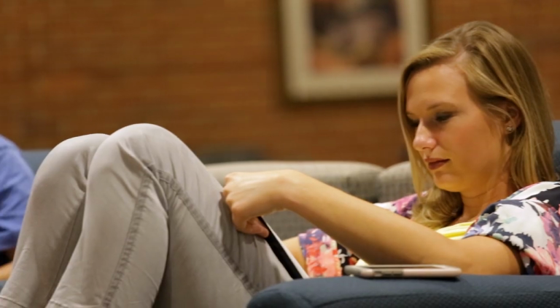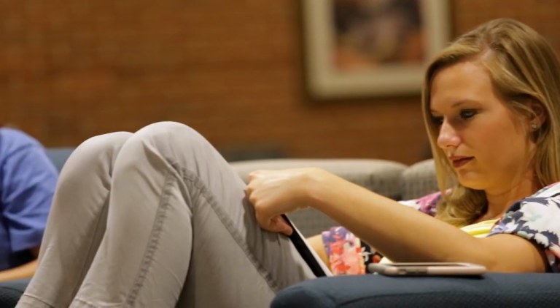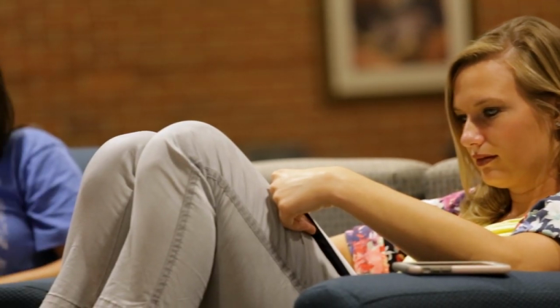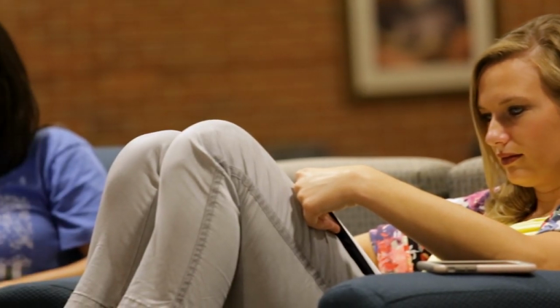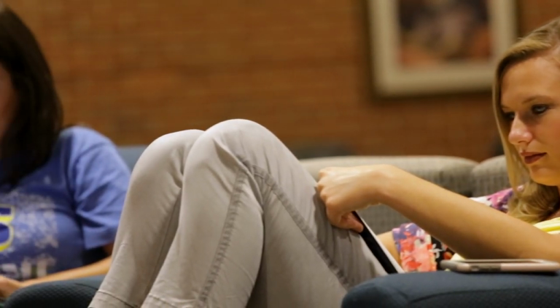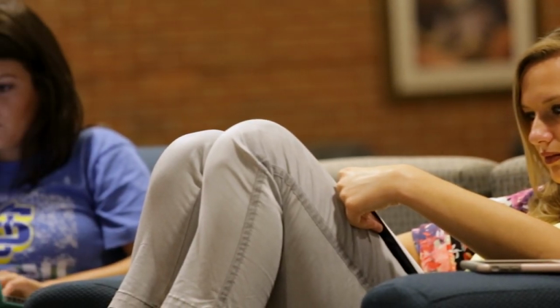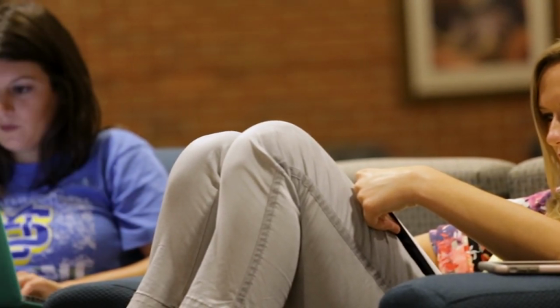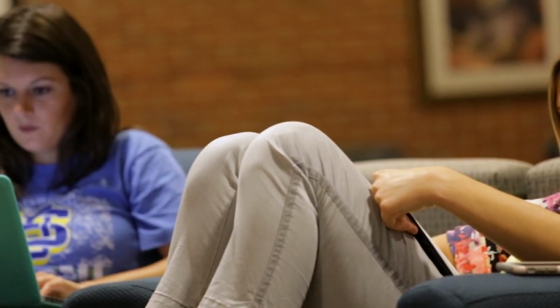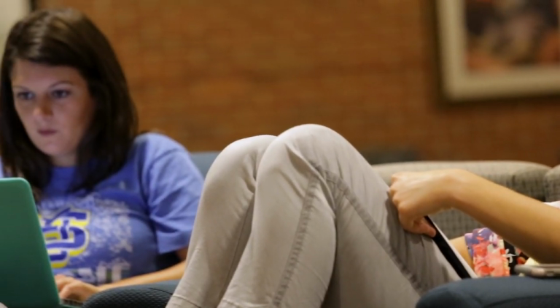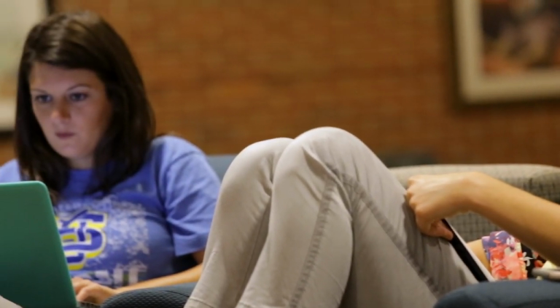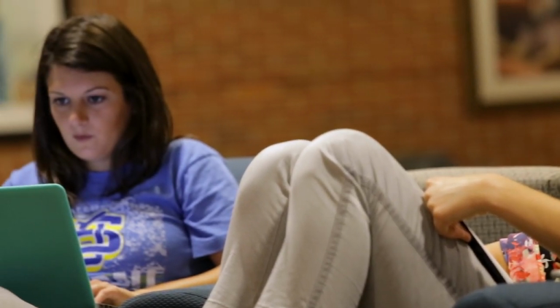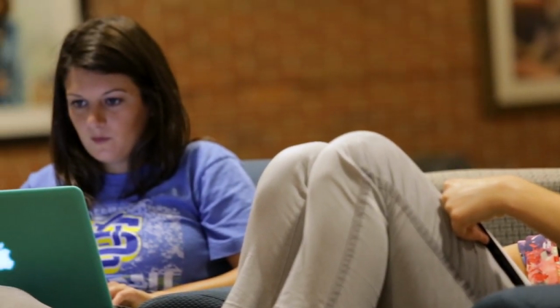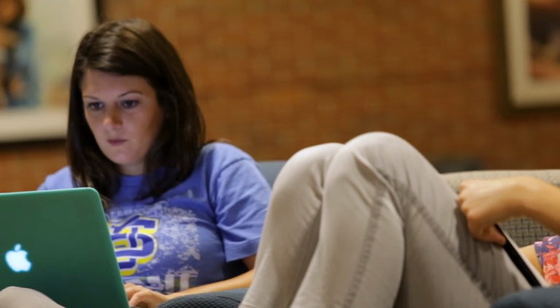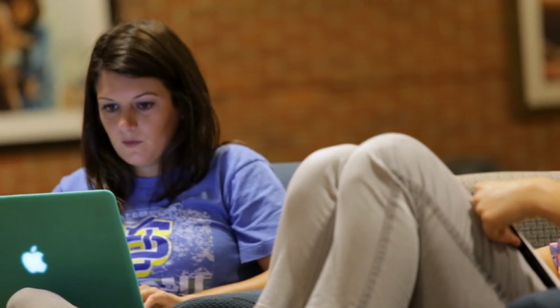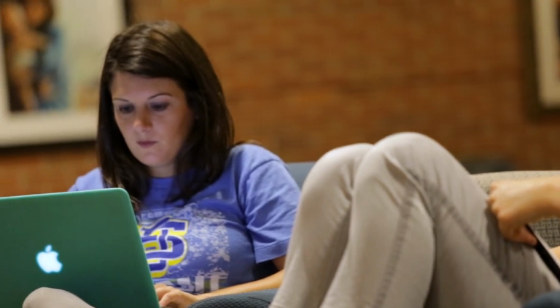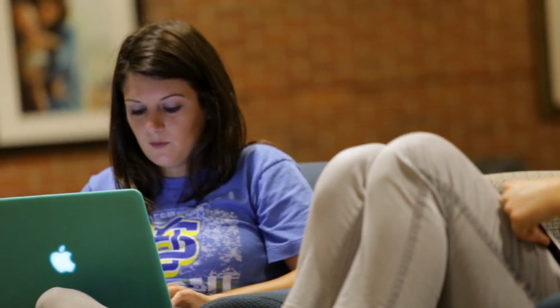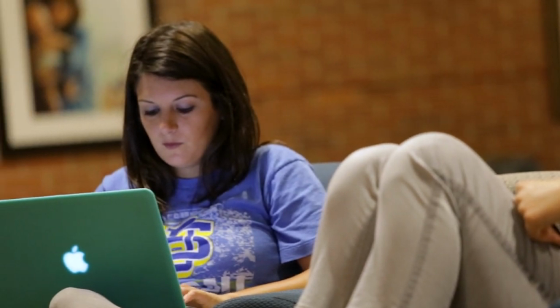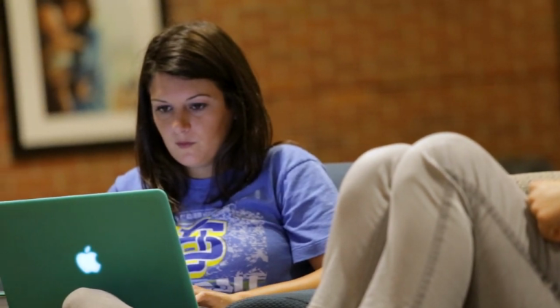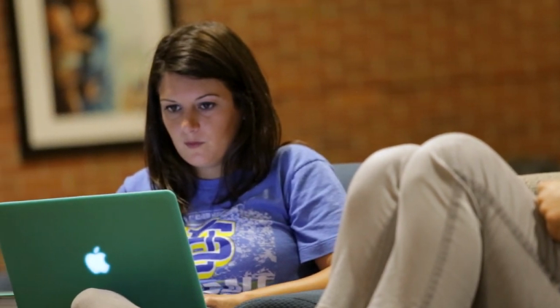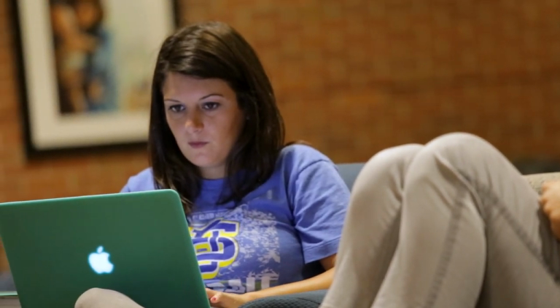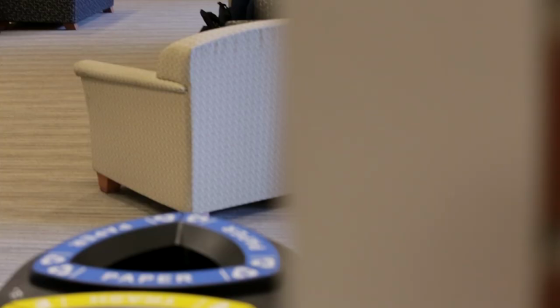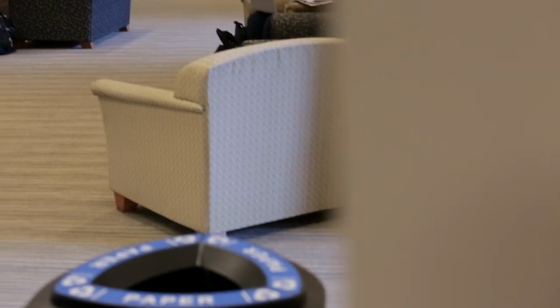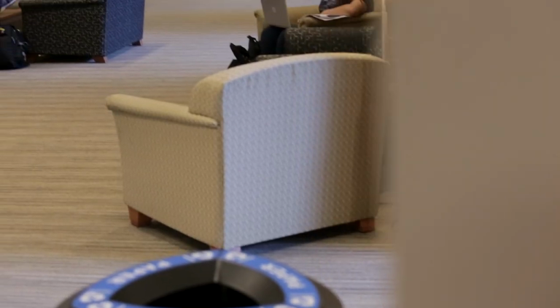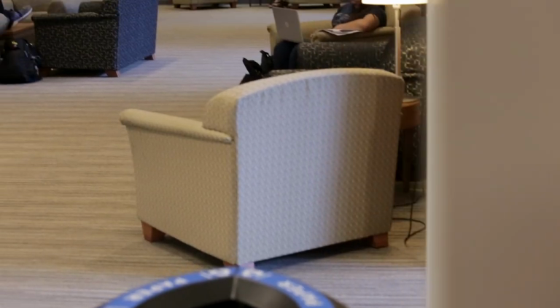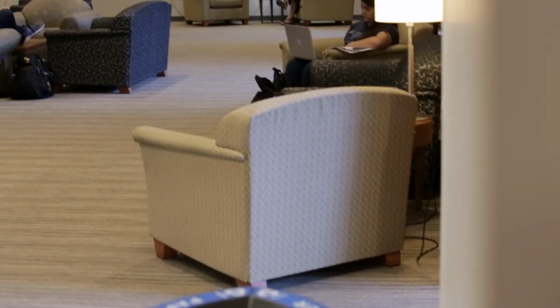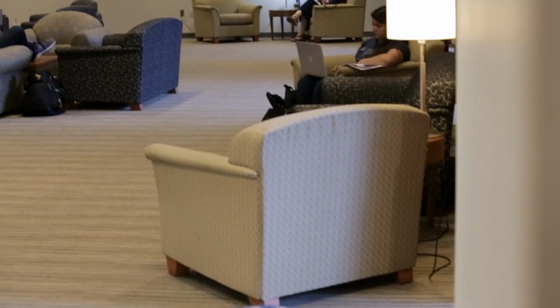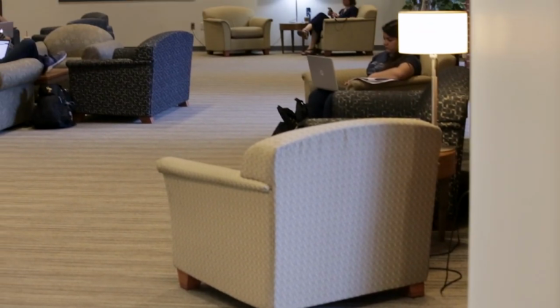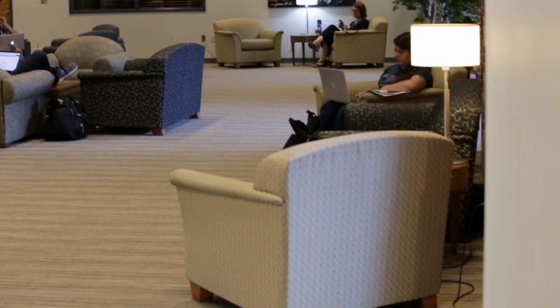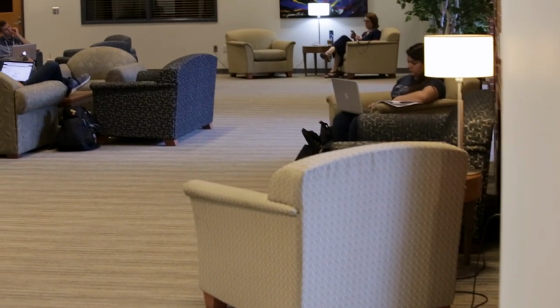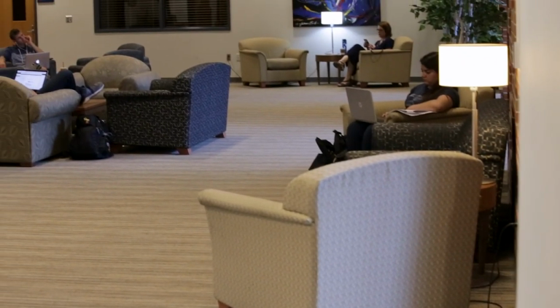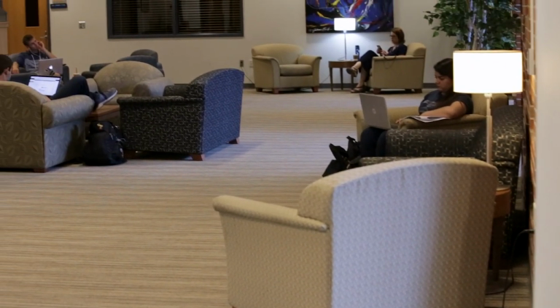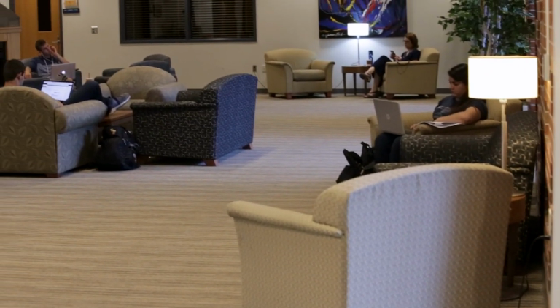The upper level of the Union features several lounges, conference rooms to check out, and charging stations.